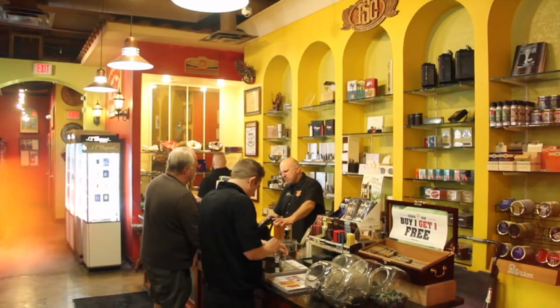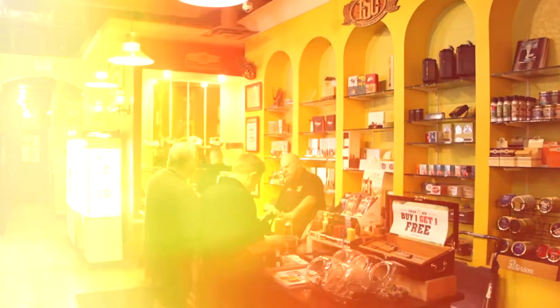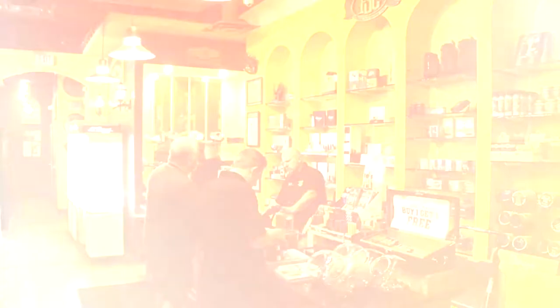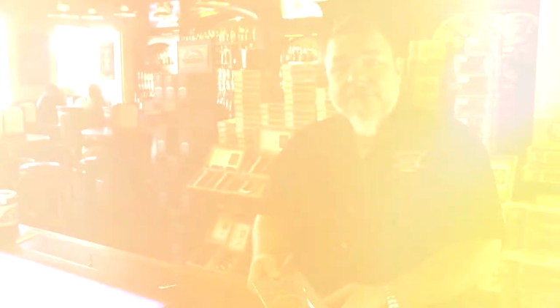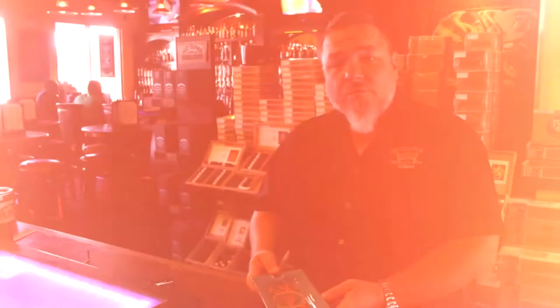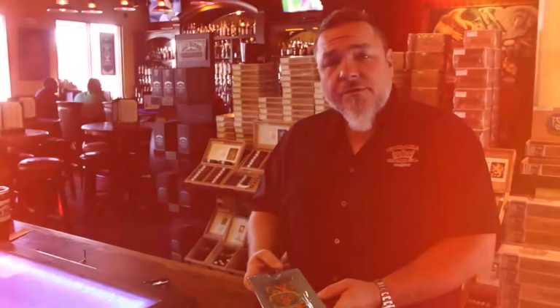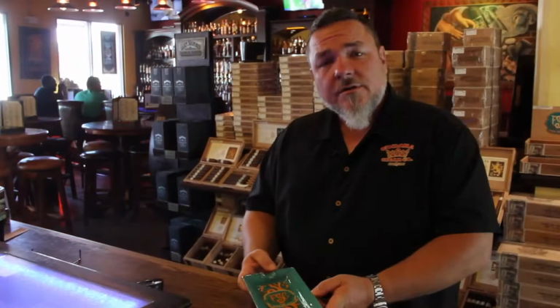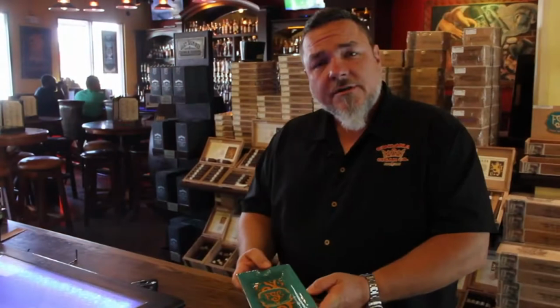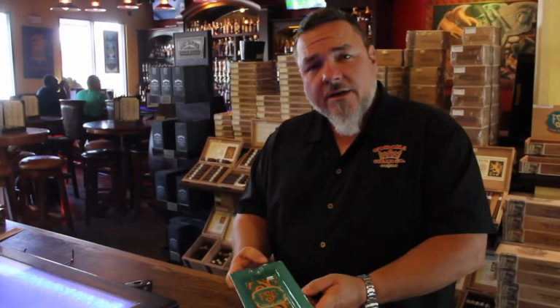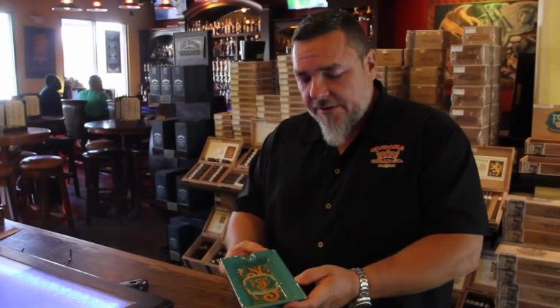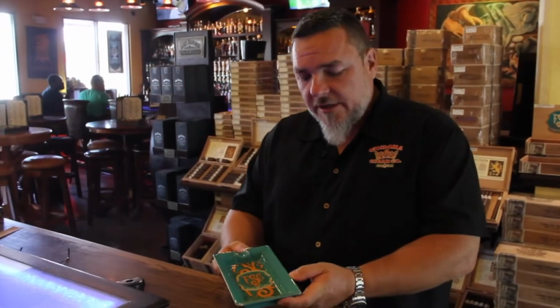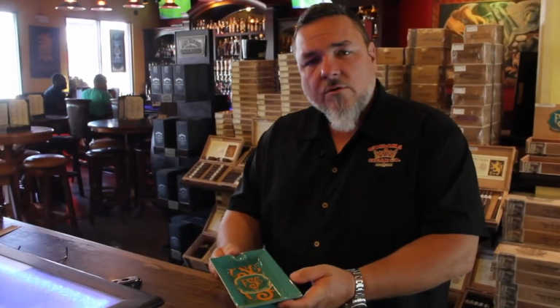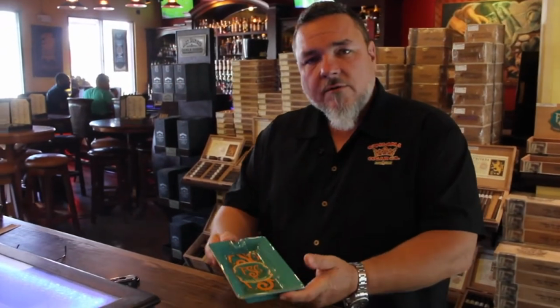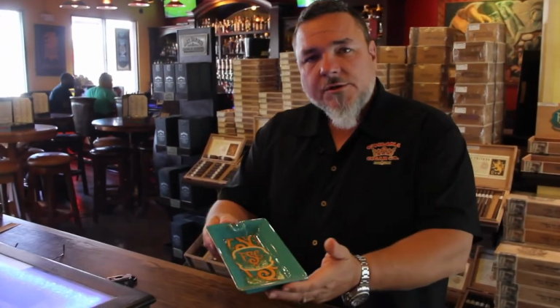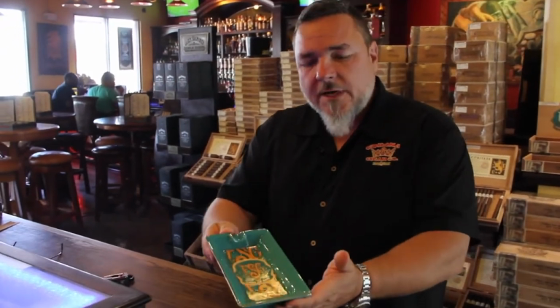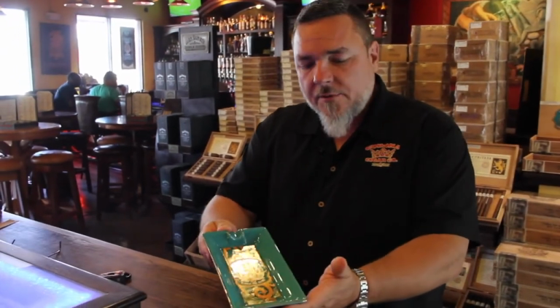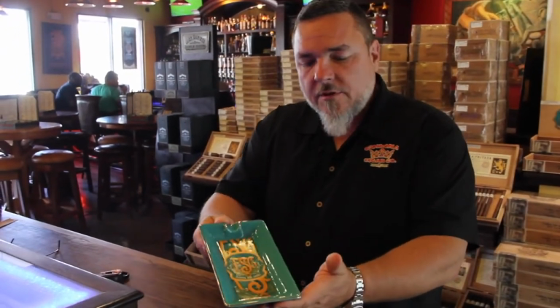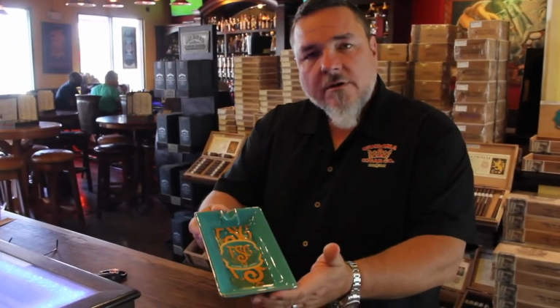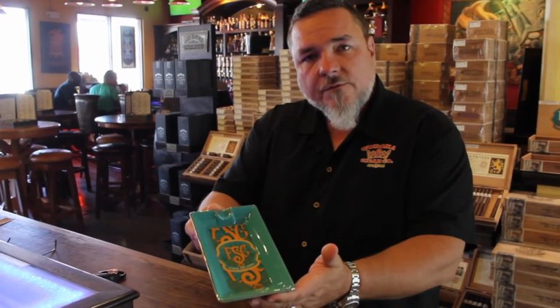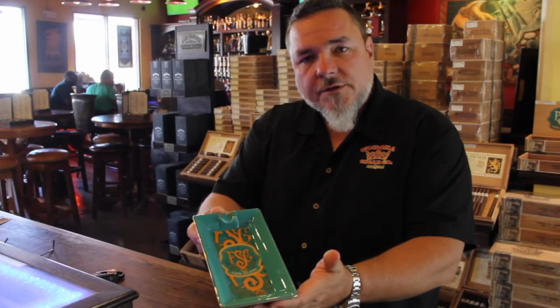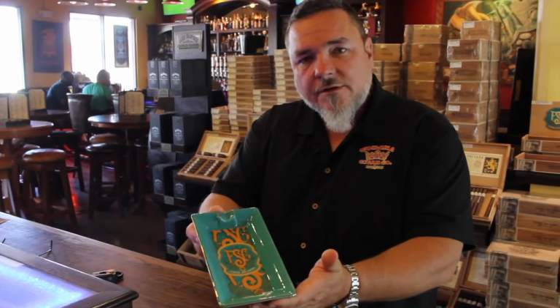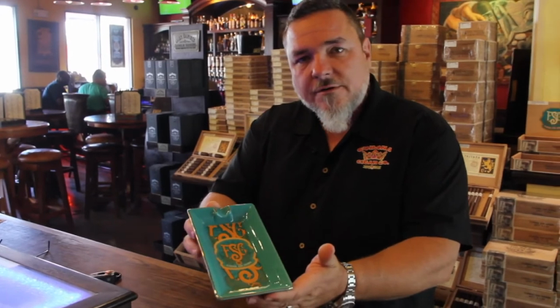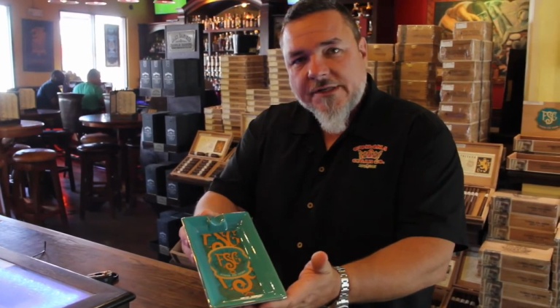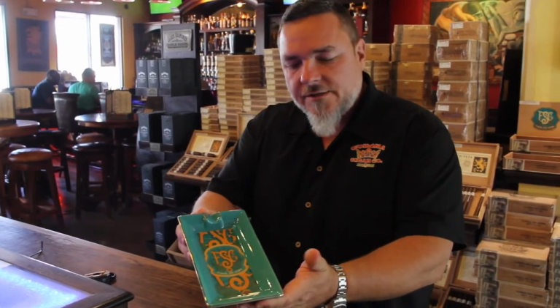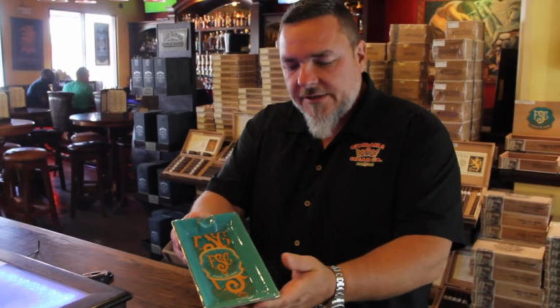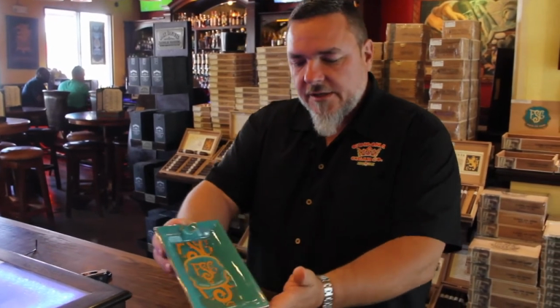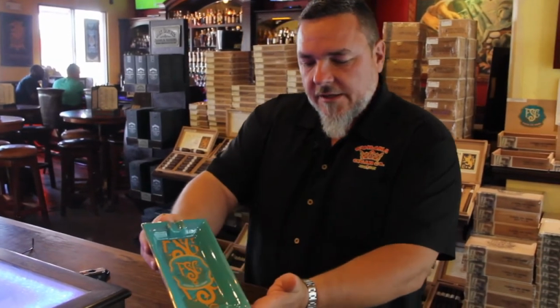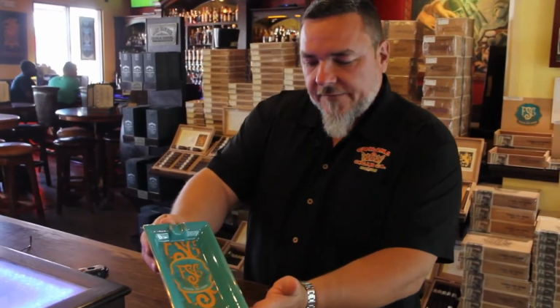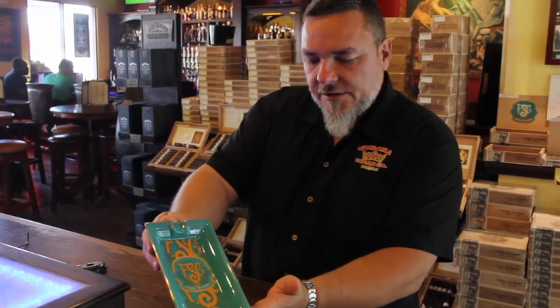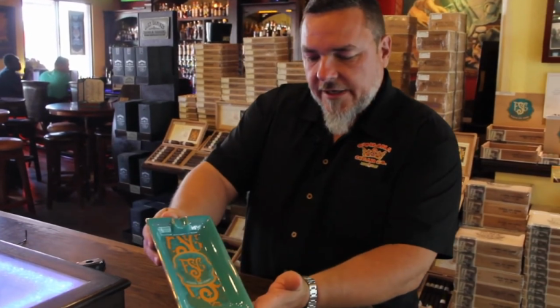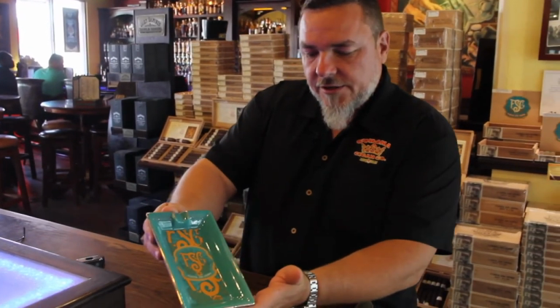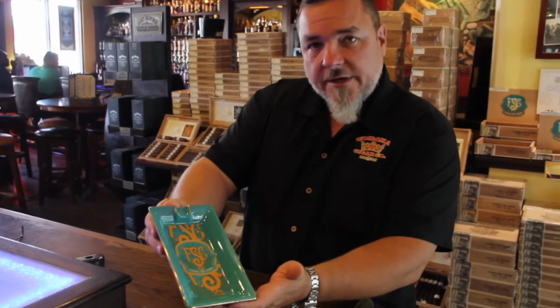Hi, it's Jeff from Krona Cigar. Today I want to tell you about one of our most popular Florida sun-grown accessories, the FSG ashtray.